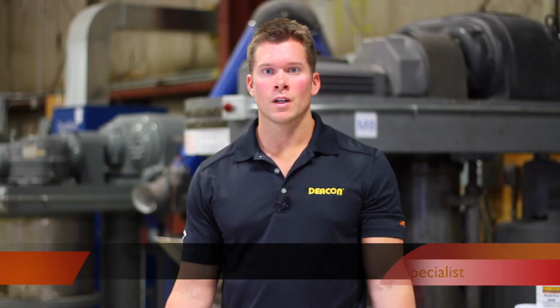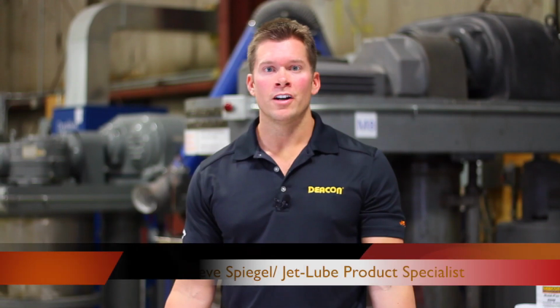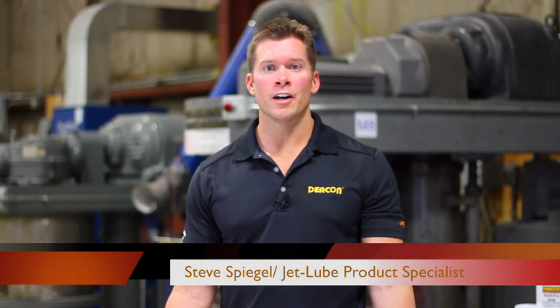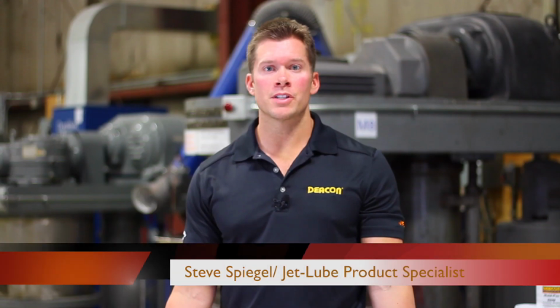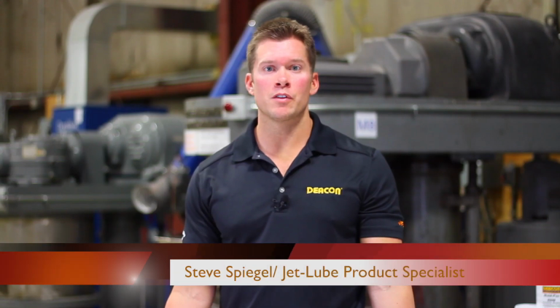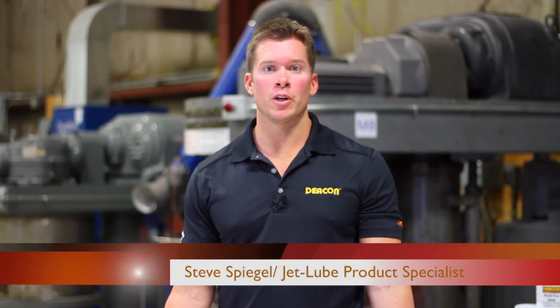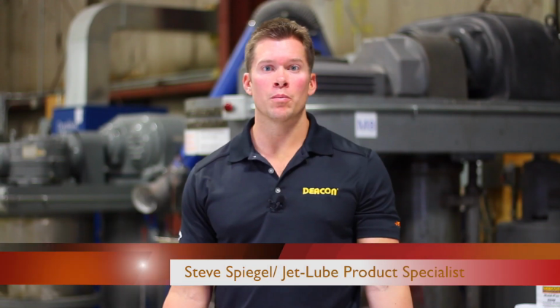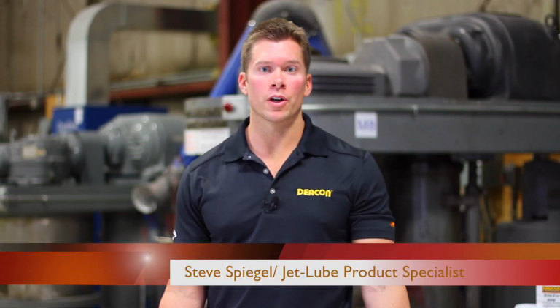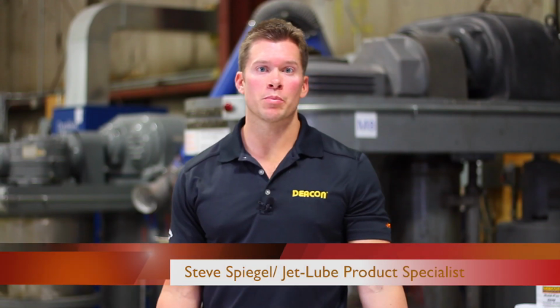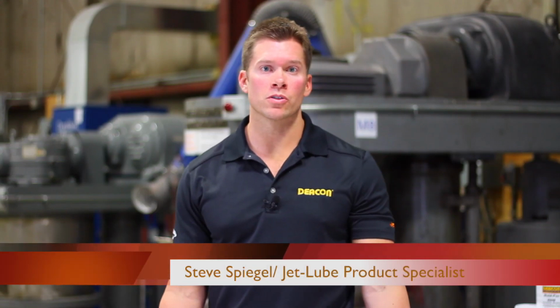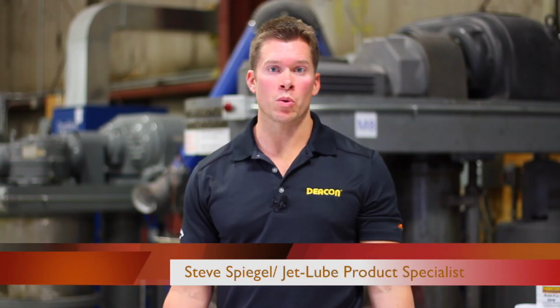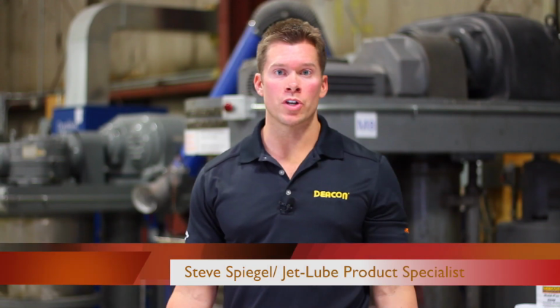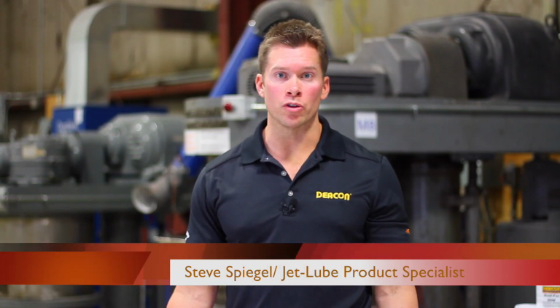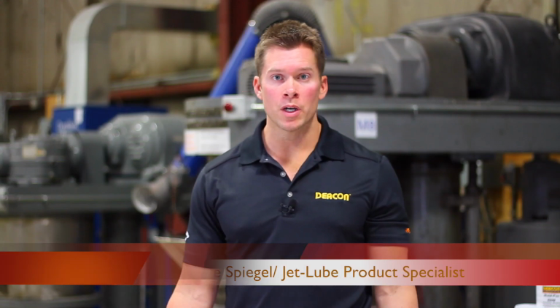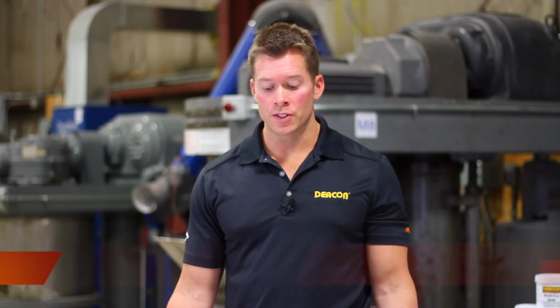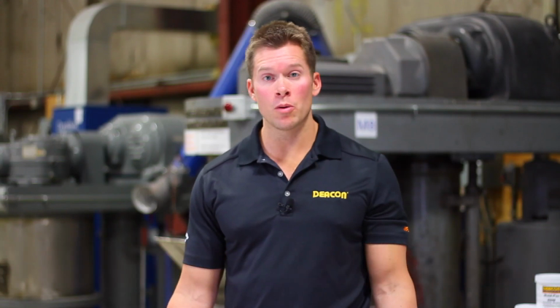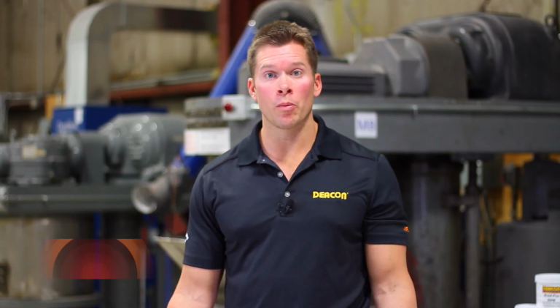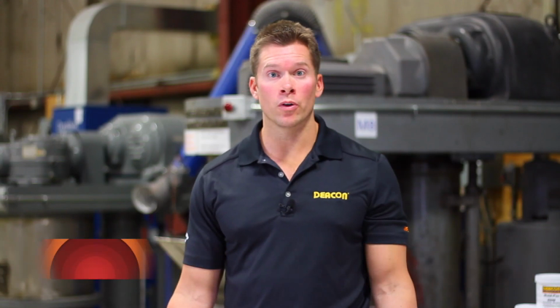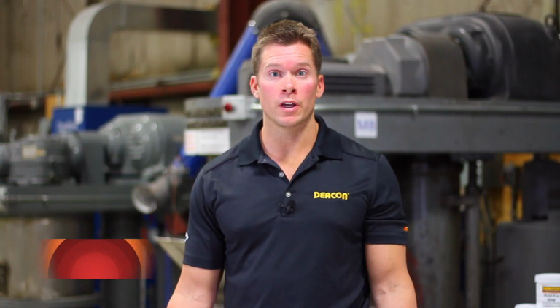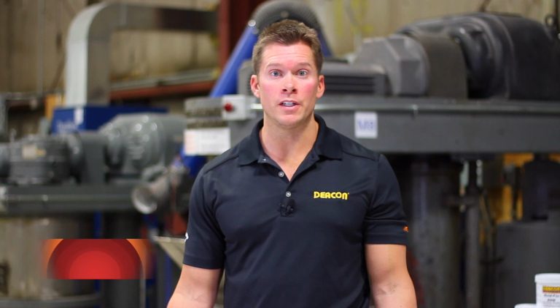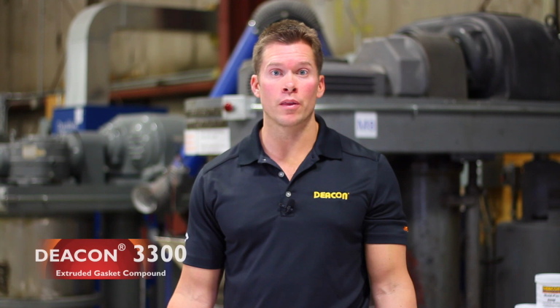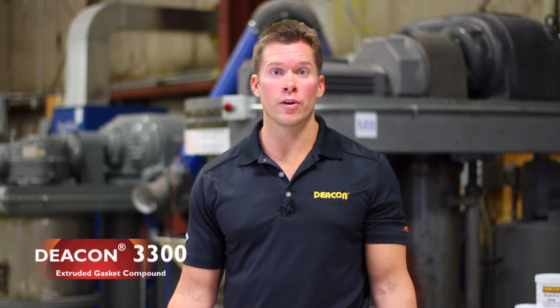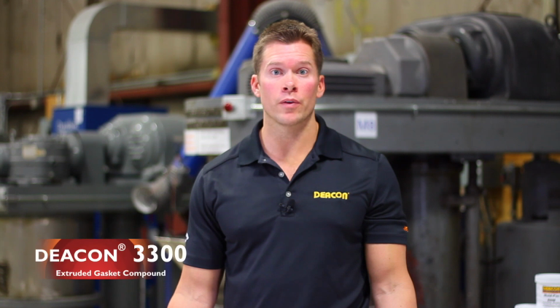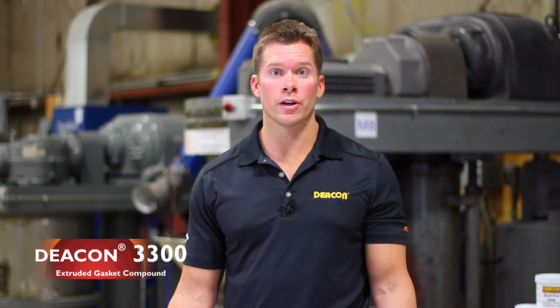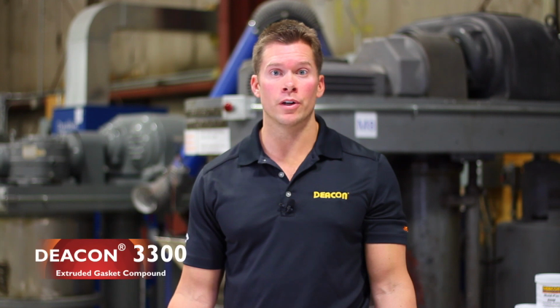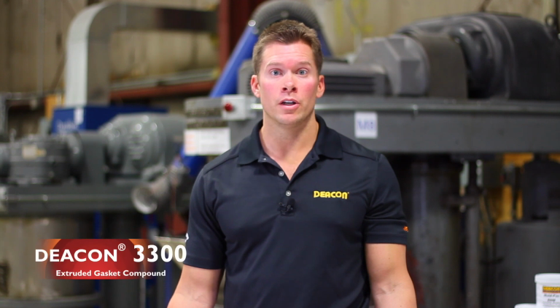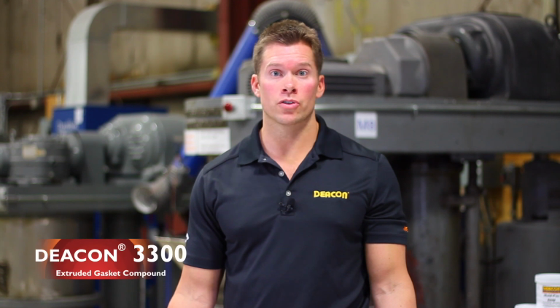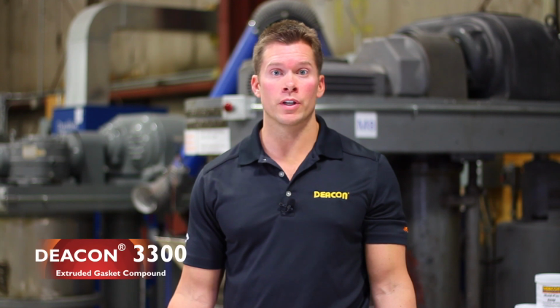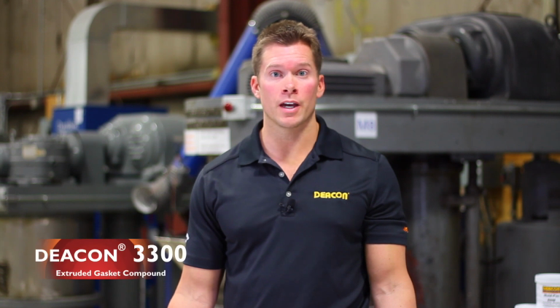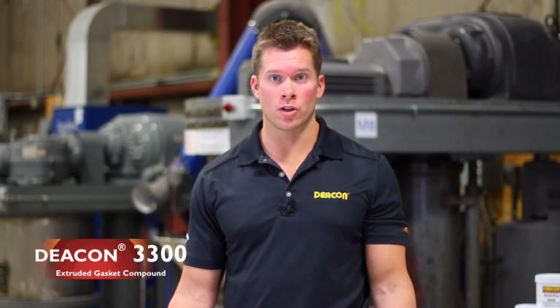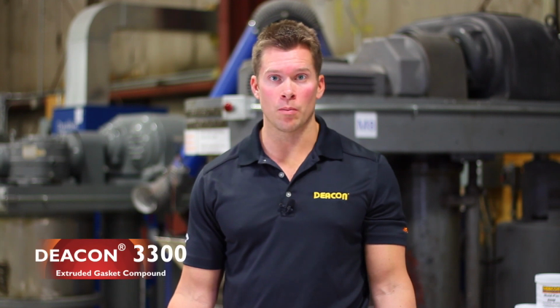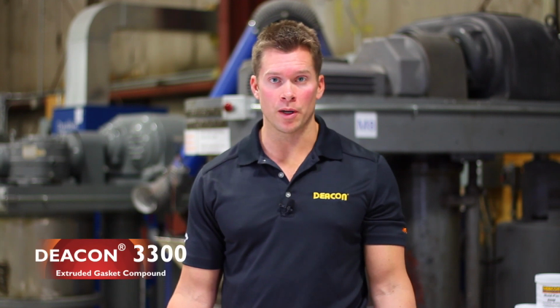Hi, I'm Steve Spiegel, product specialist with JetLube. Today we will be looking at Deakin 3300 extruded gasket compound.